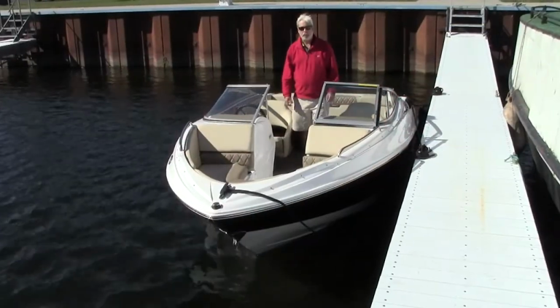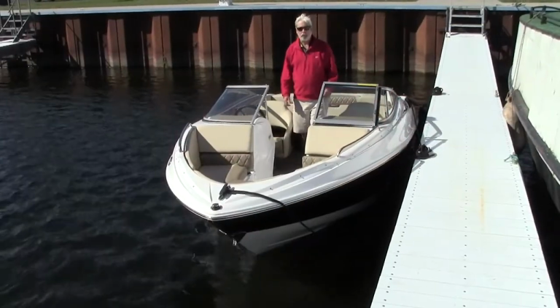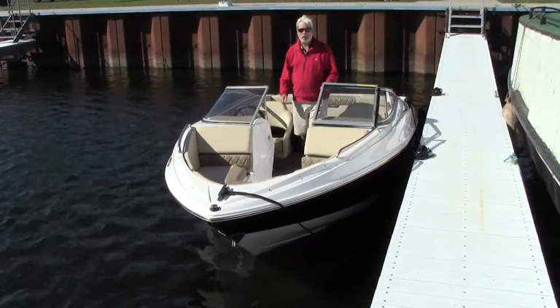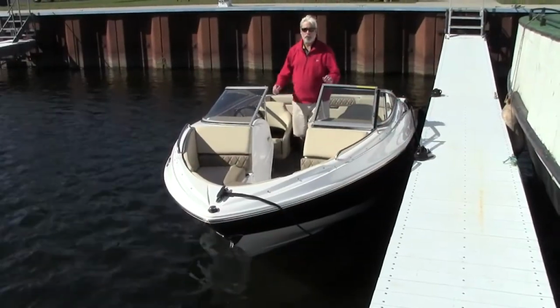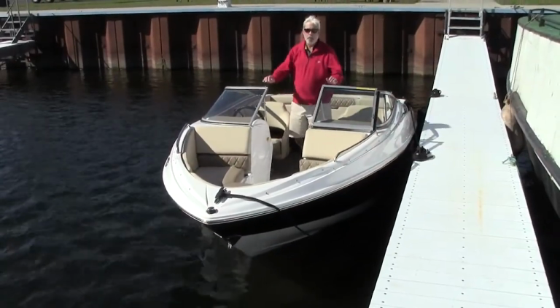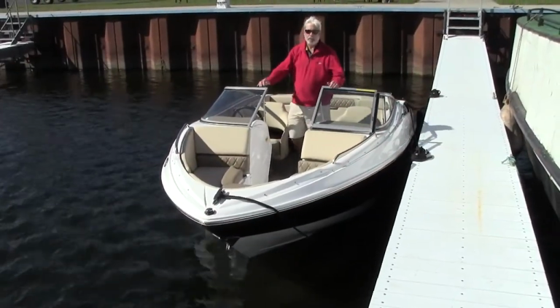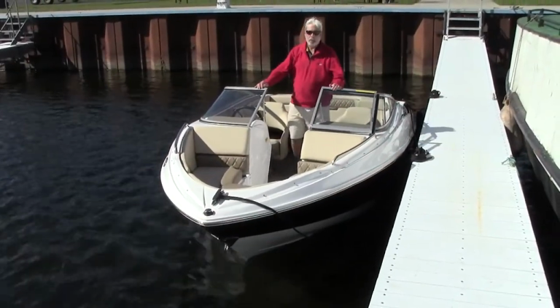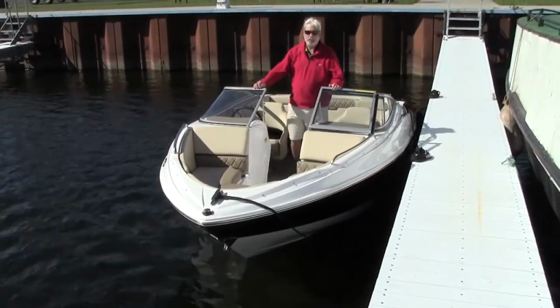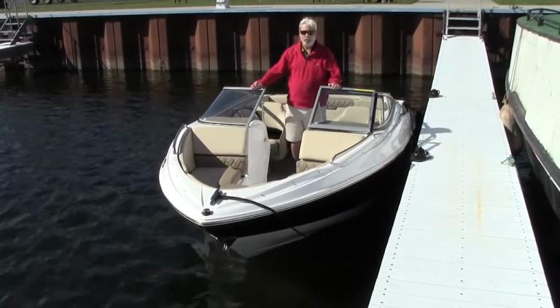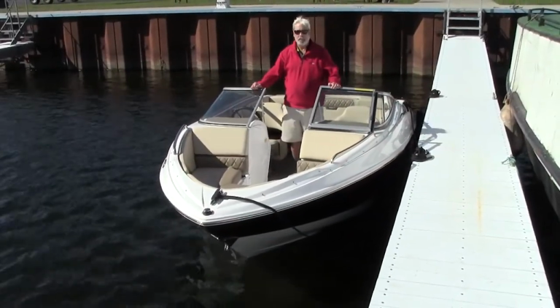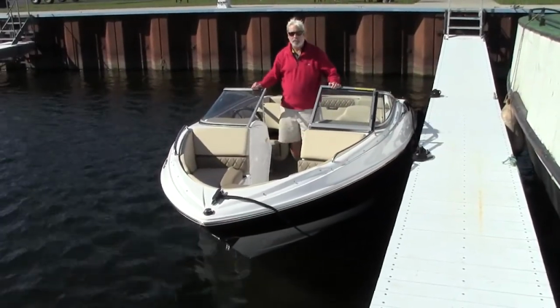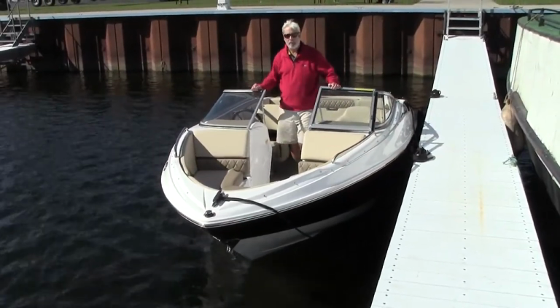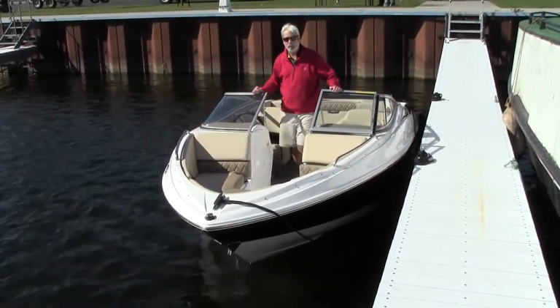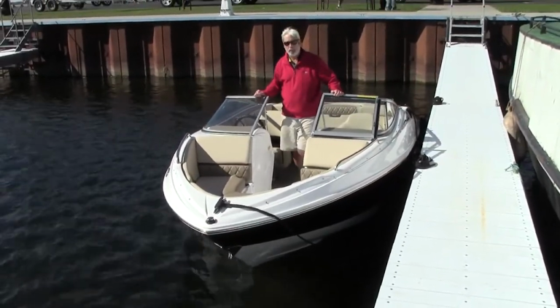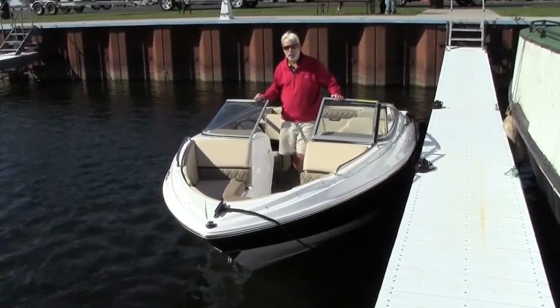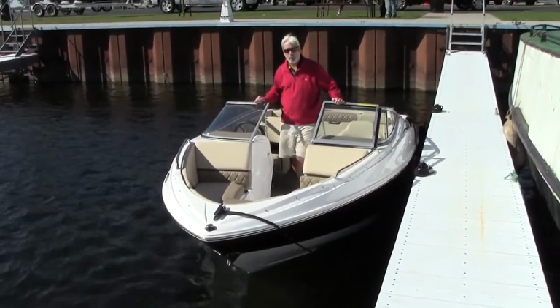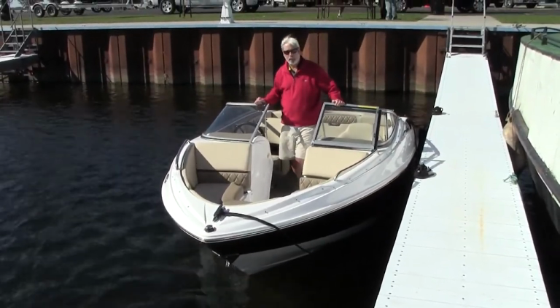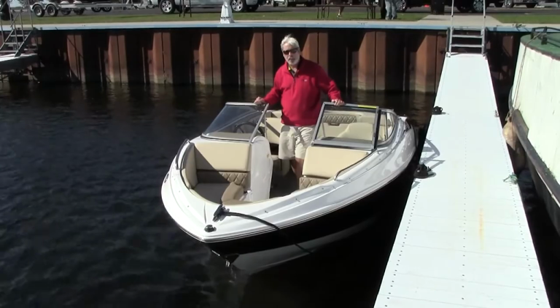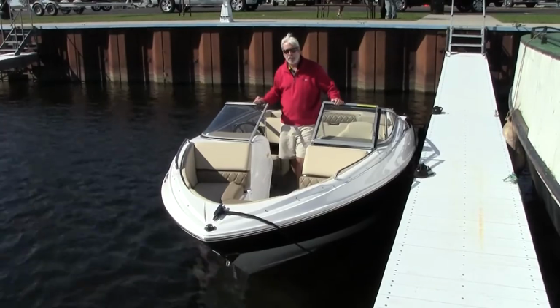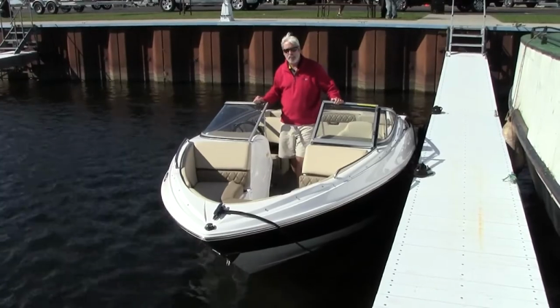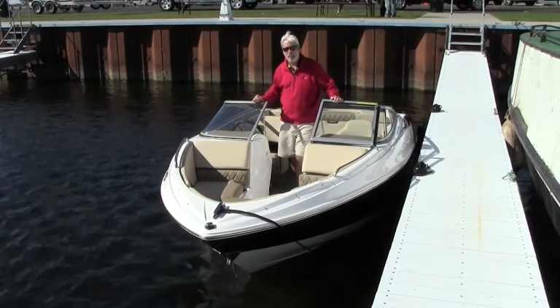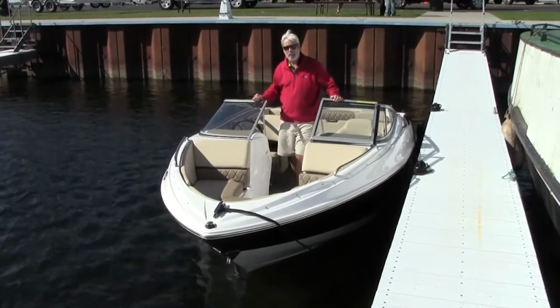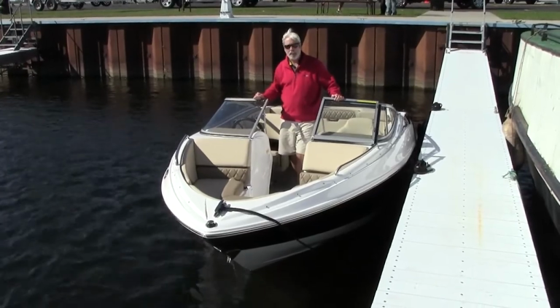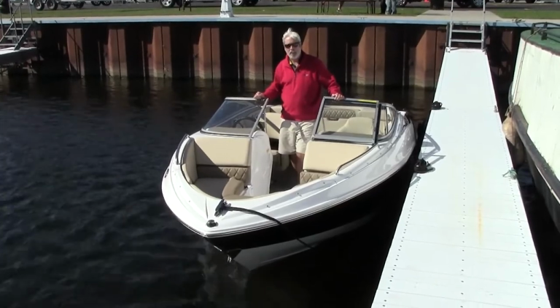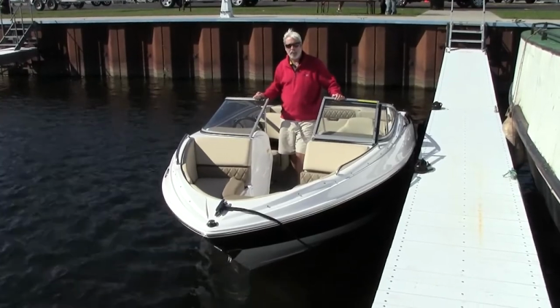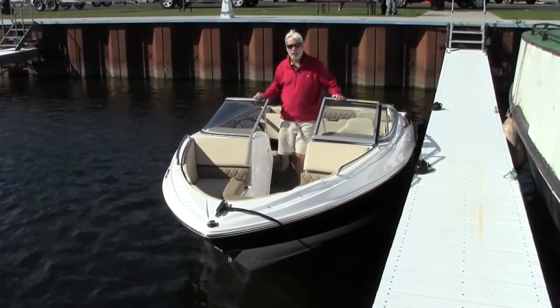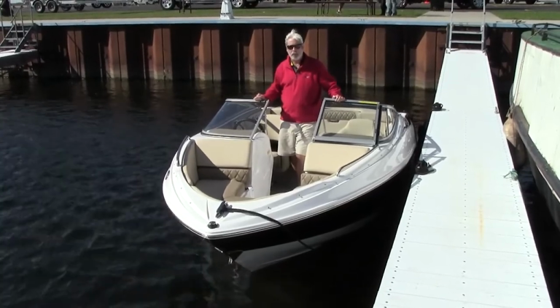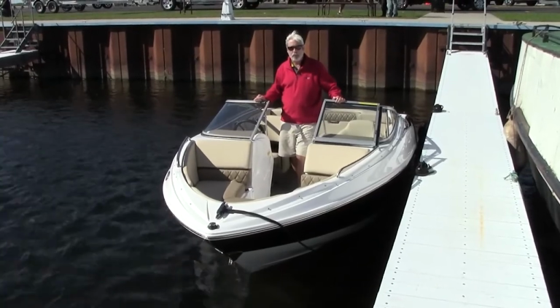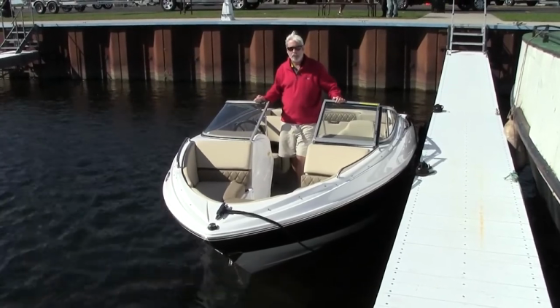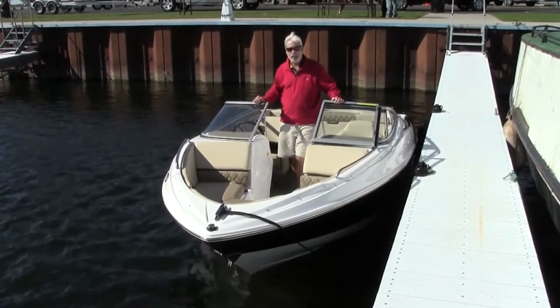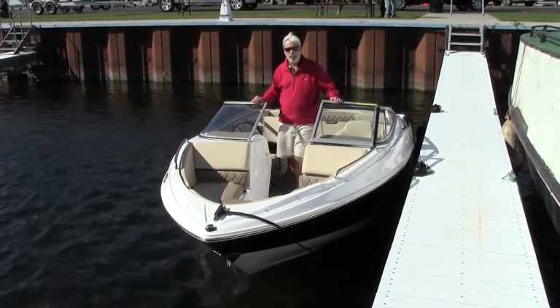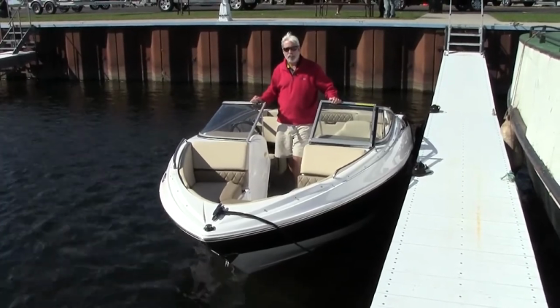For more information on the Cruisers 208 Sport Series and other great boats, go to boatingworld.com. I'm Alan Jones, and we'll see you out on the water.